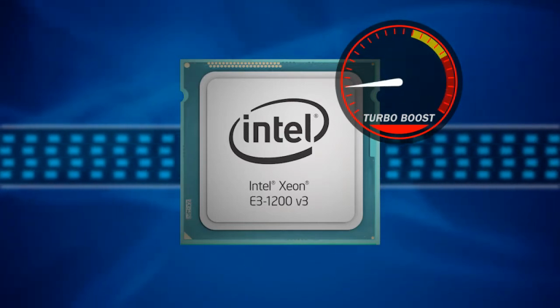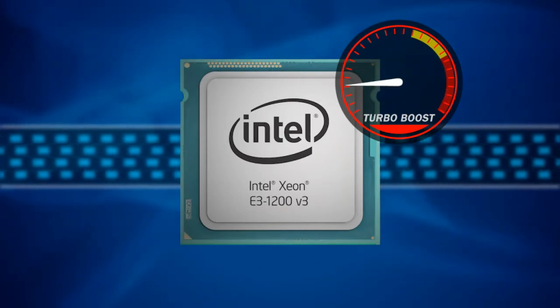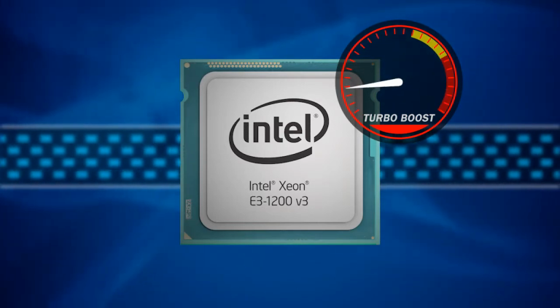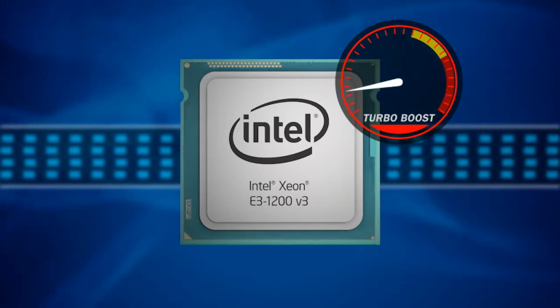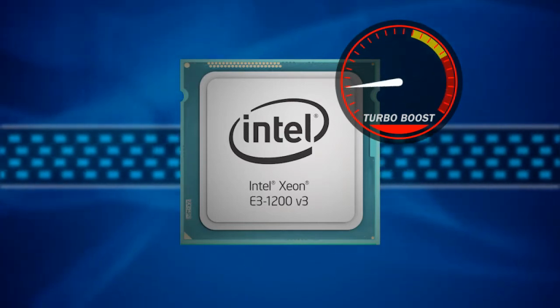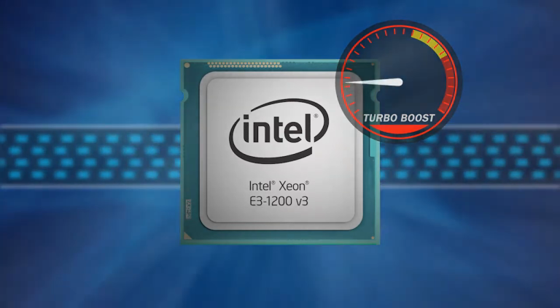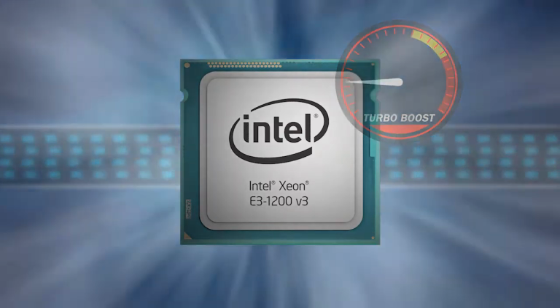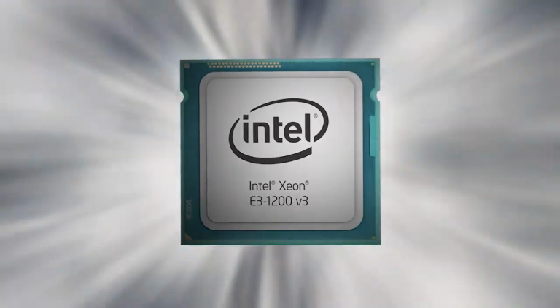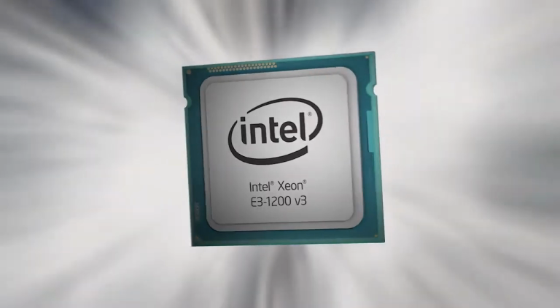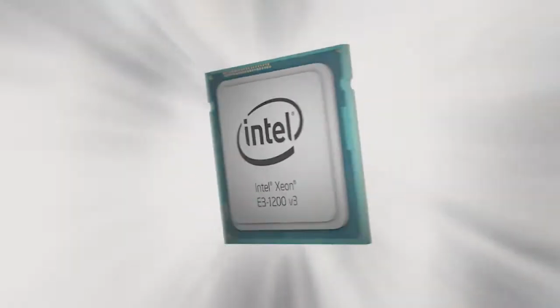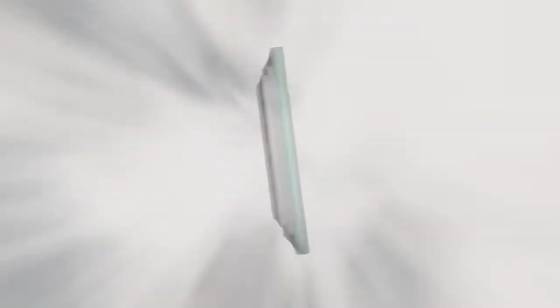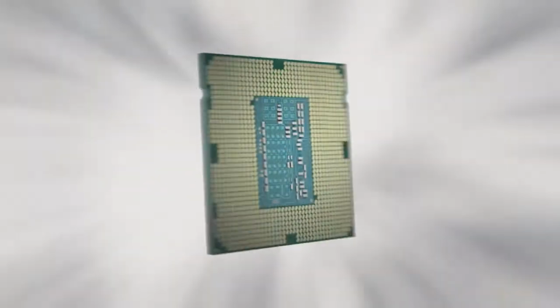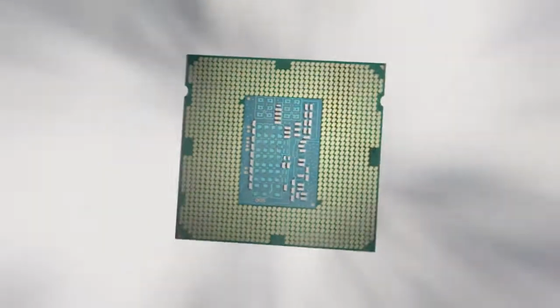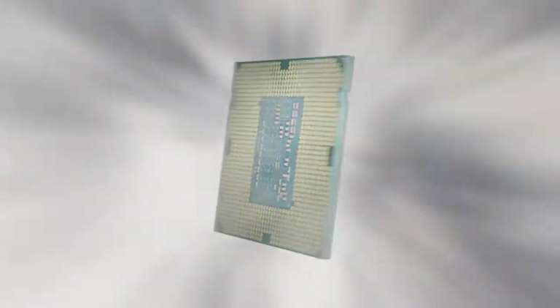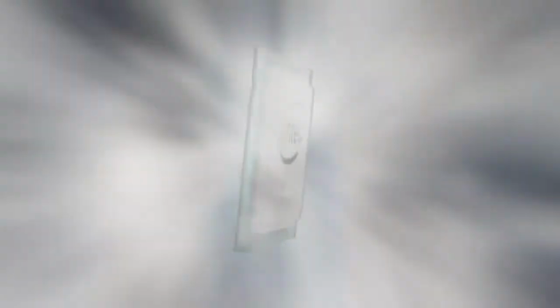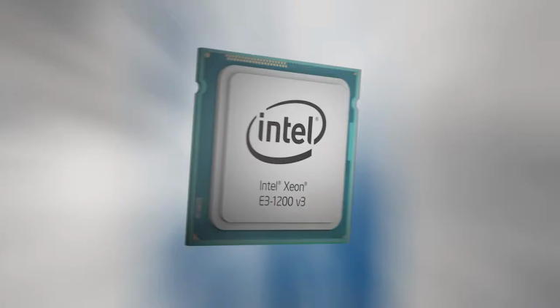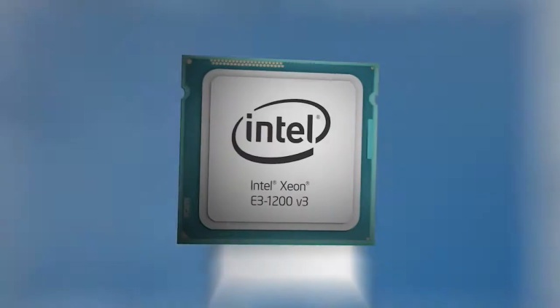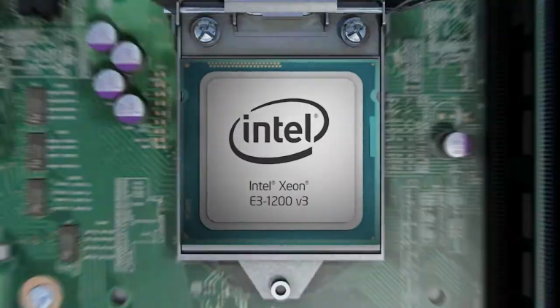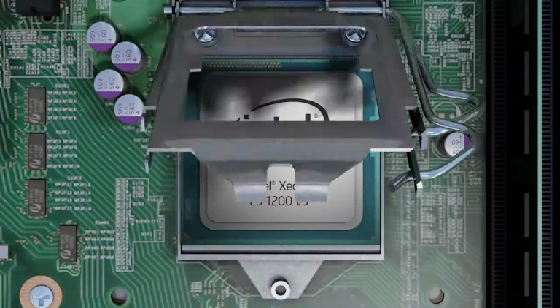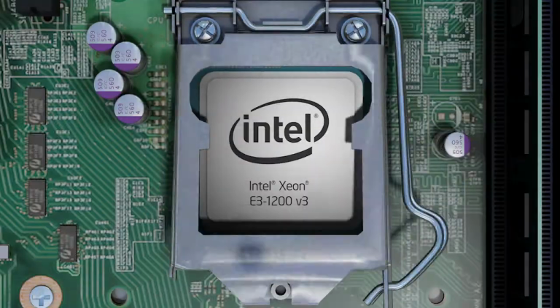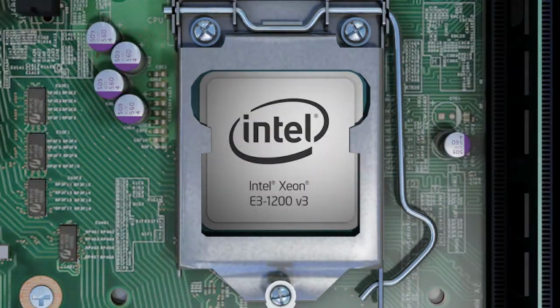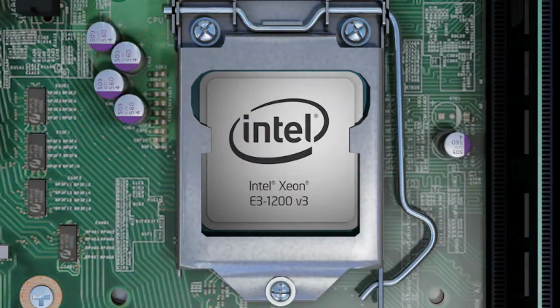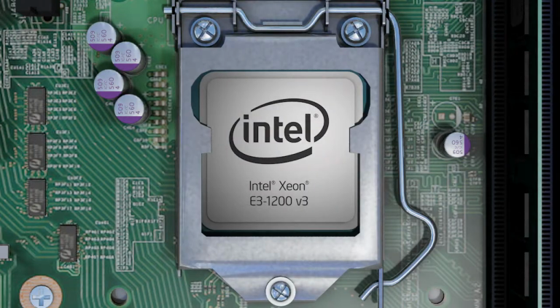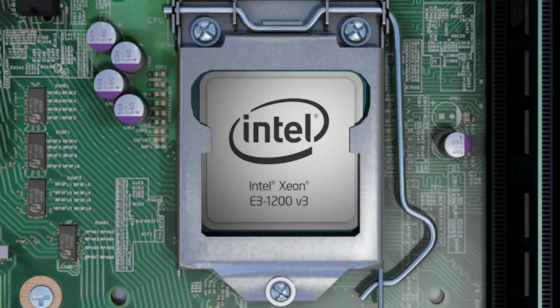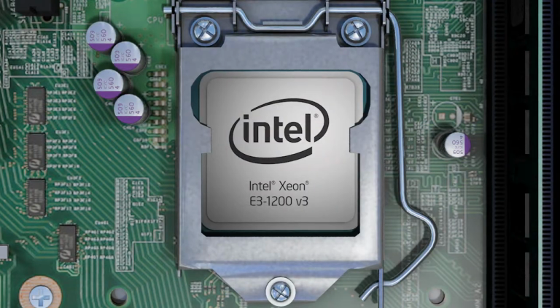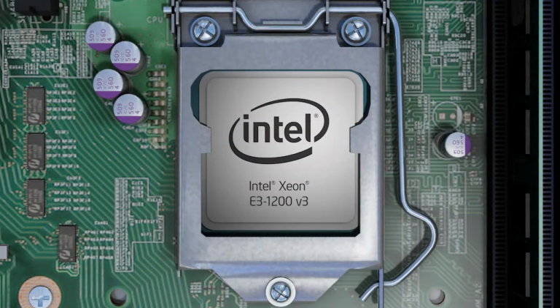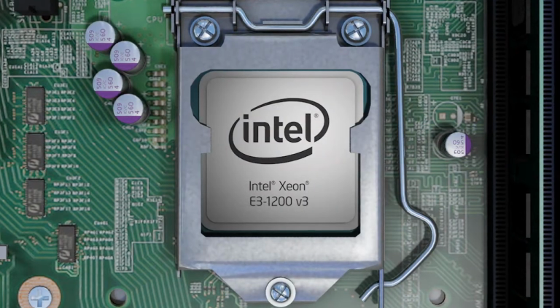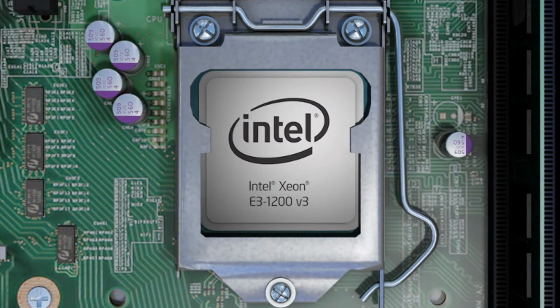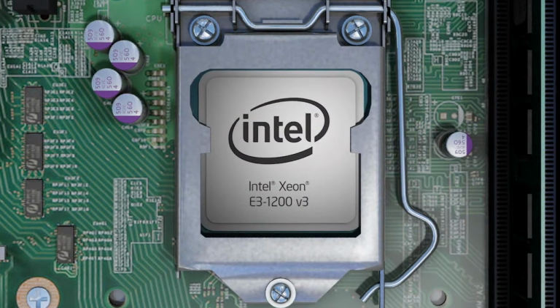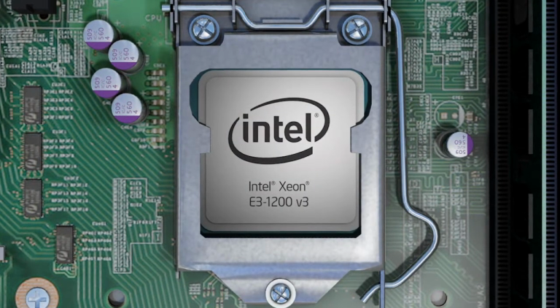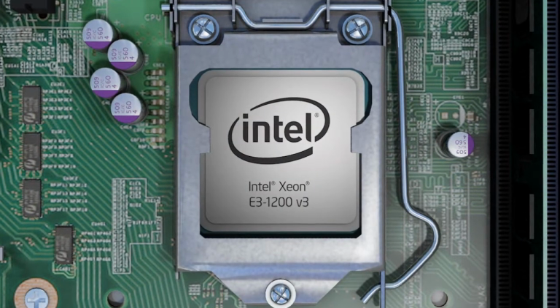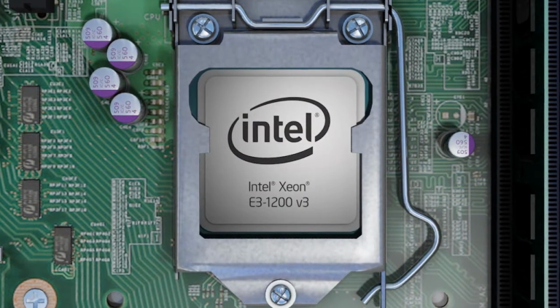All models drop into an LGA 1150 interface, so there's no upgrading older Xeon E3-based platforms.